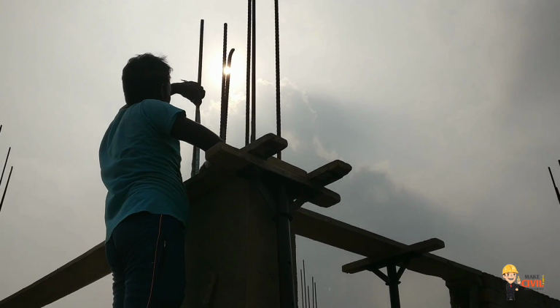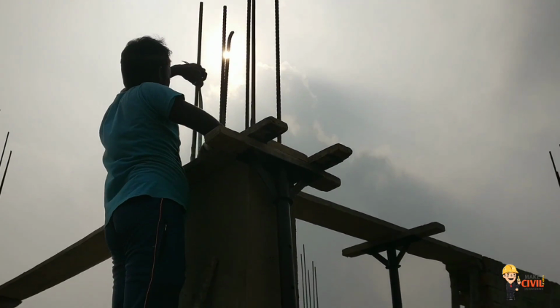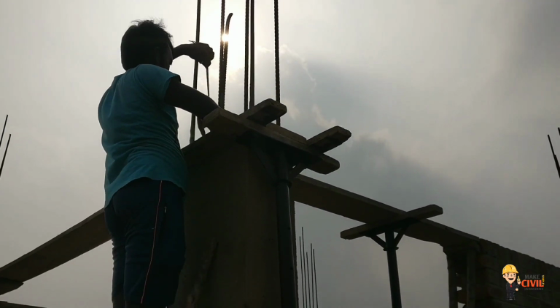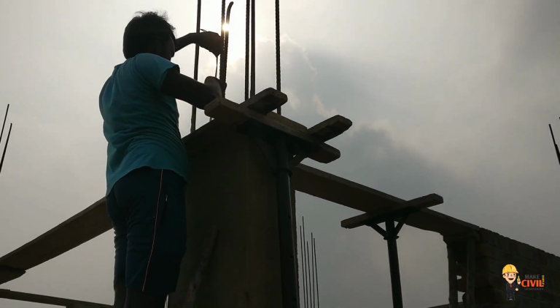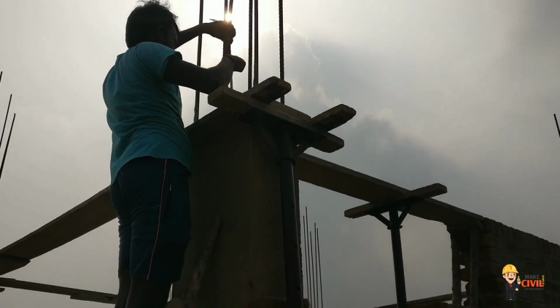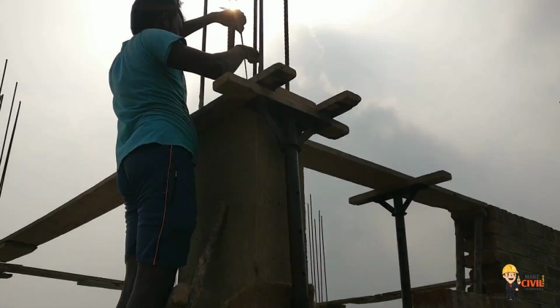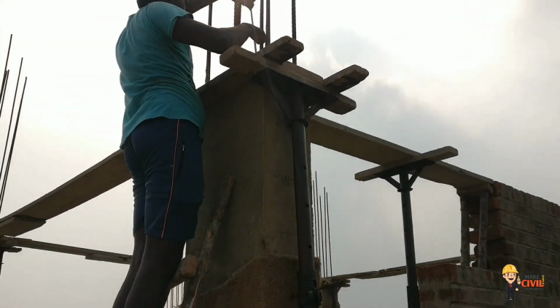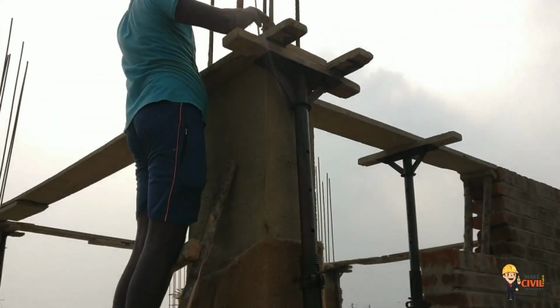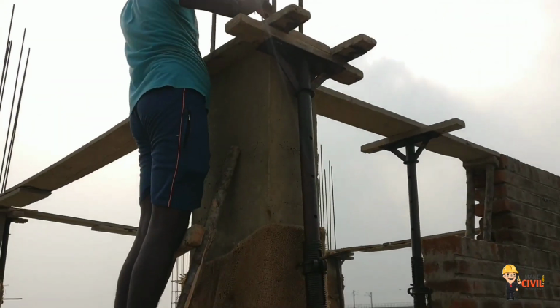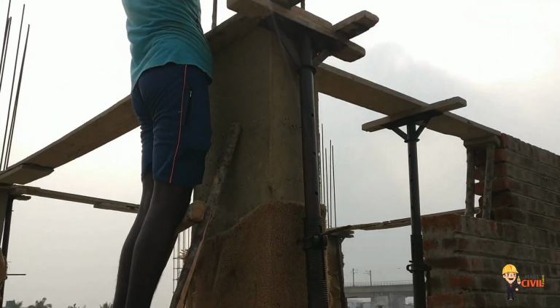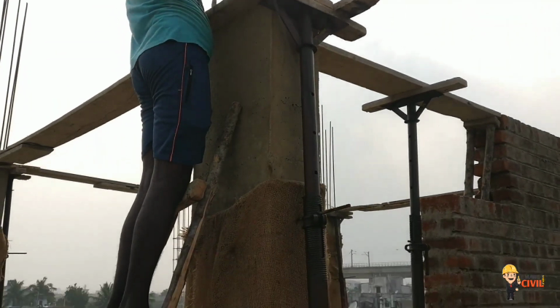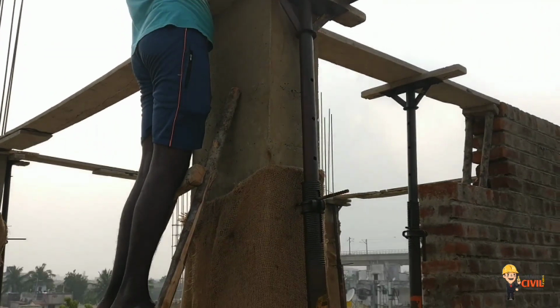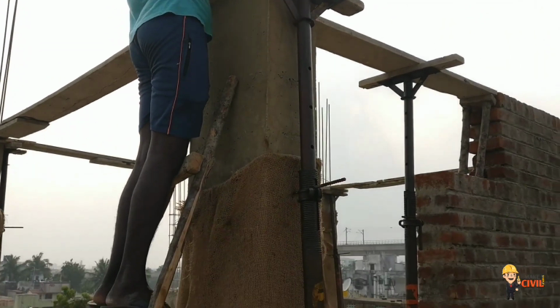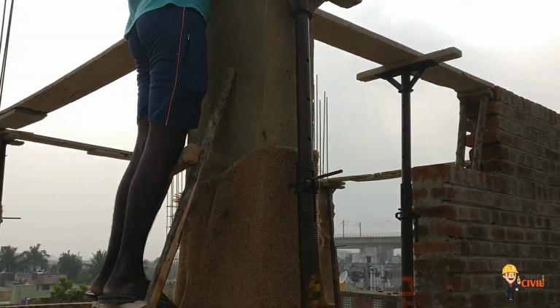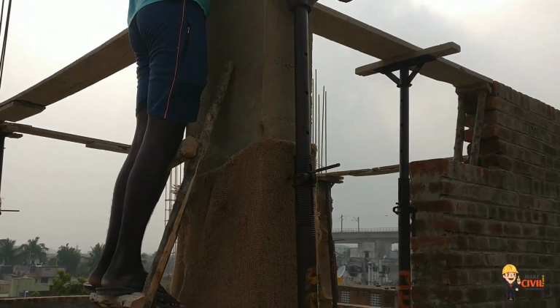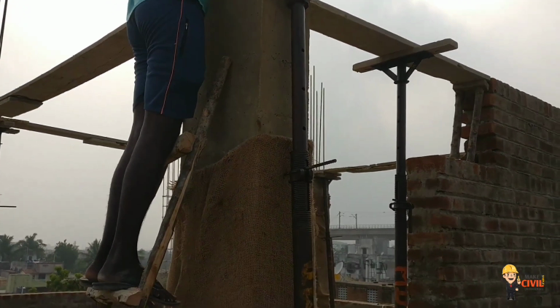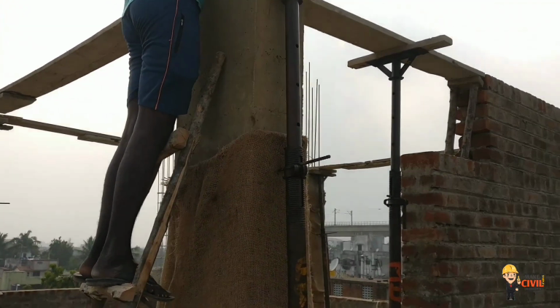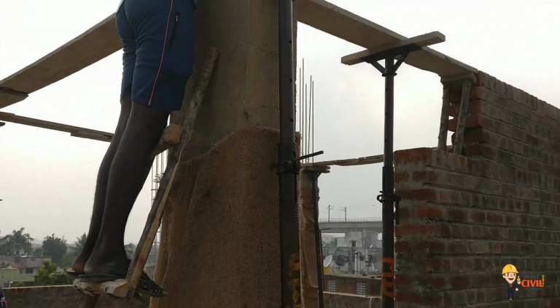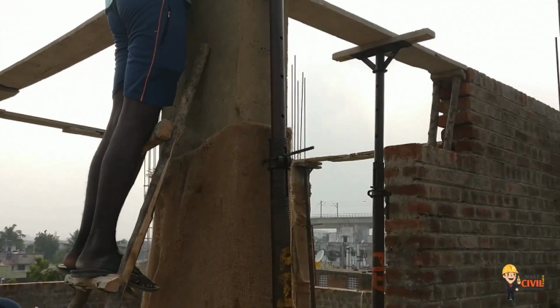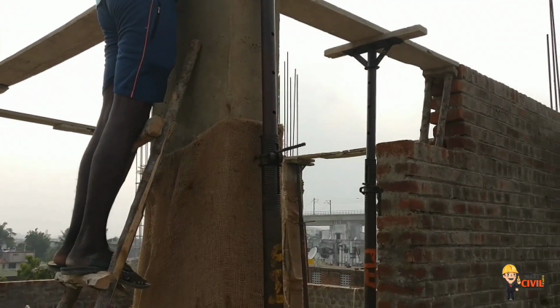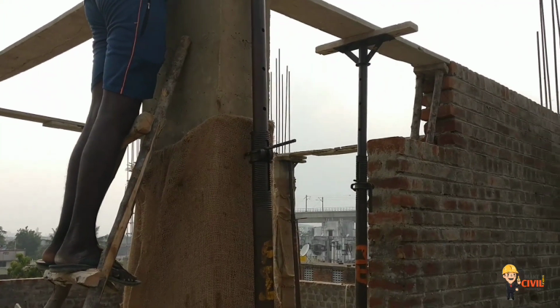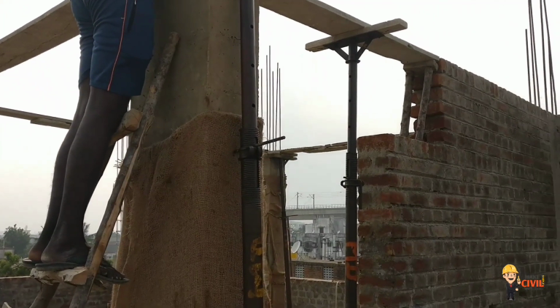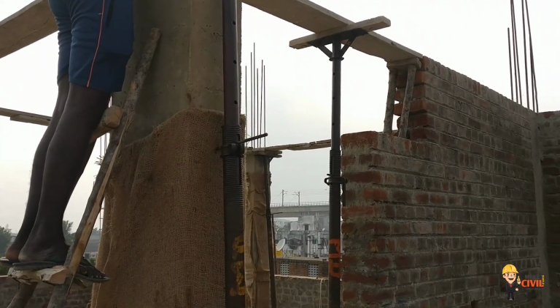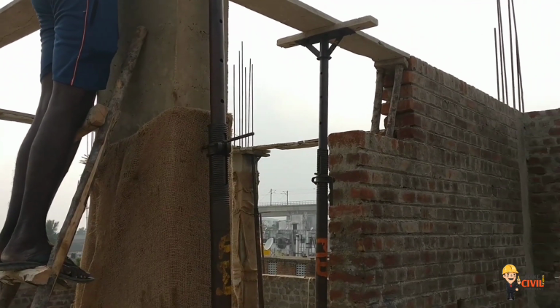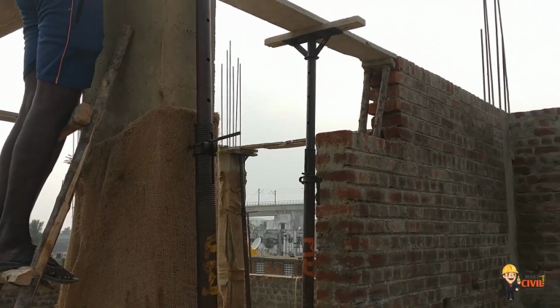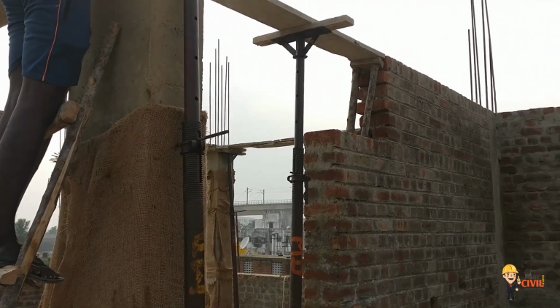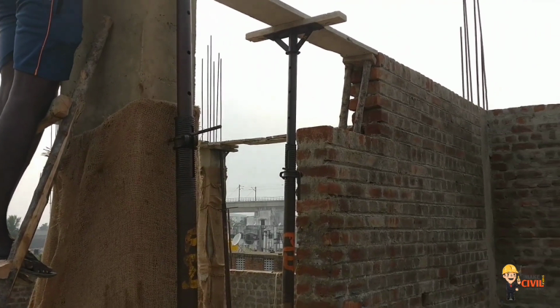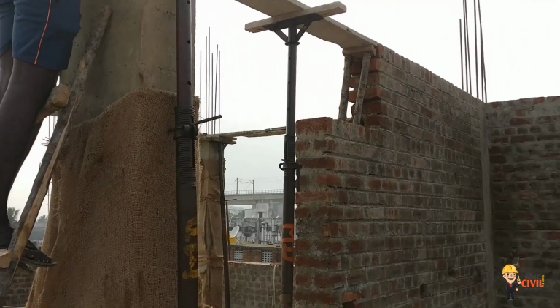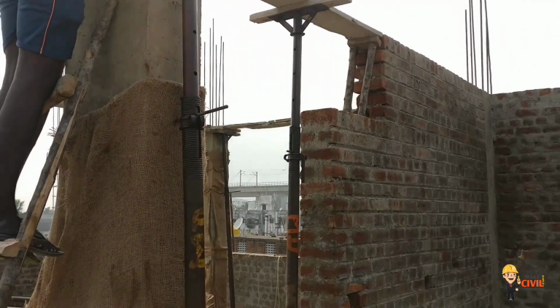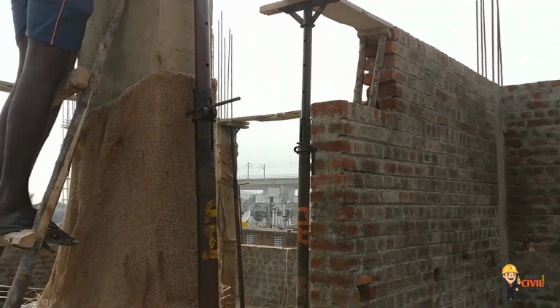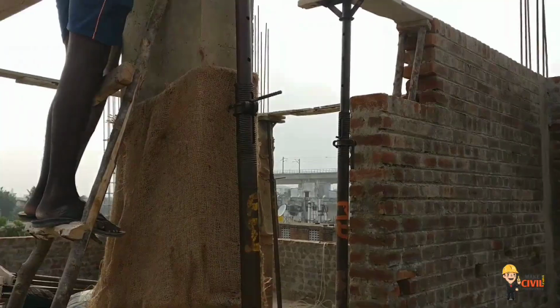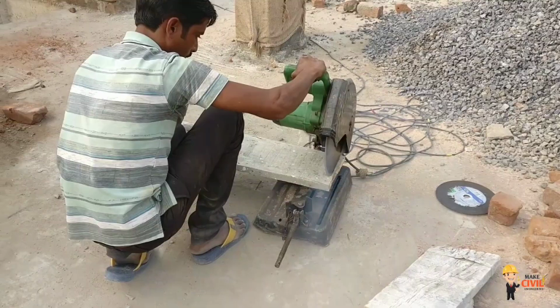Welcome to another video from MakeSoul Engineering Simple Tamil. In this video, we will use basic equipment in our site.